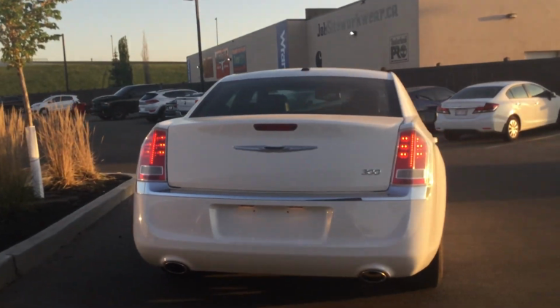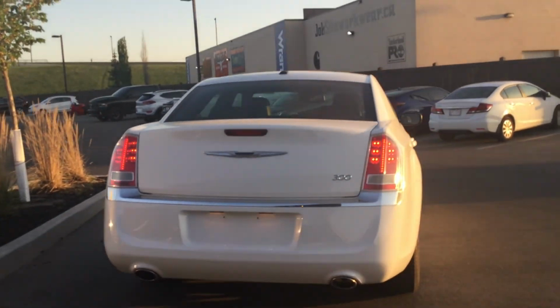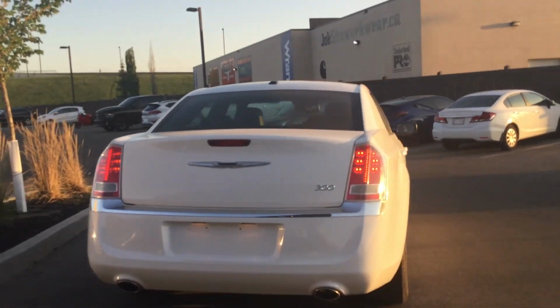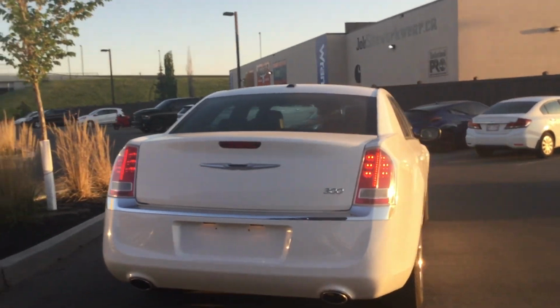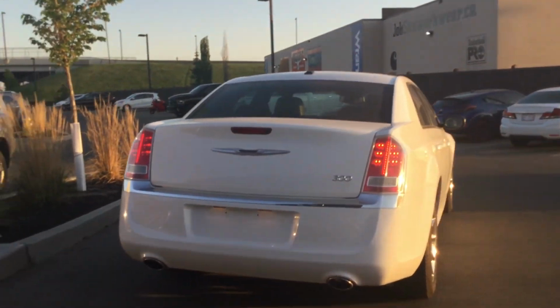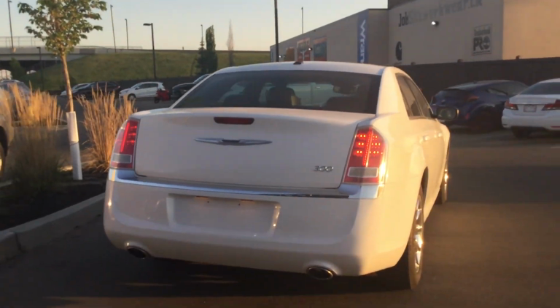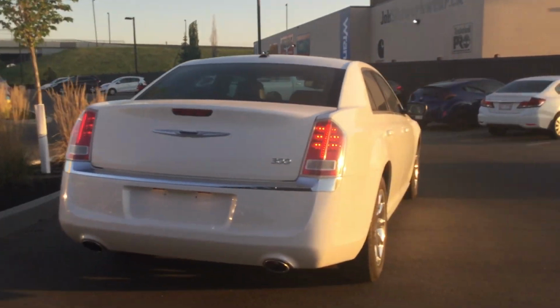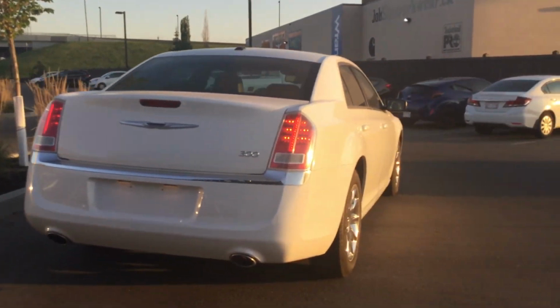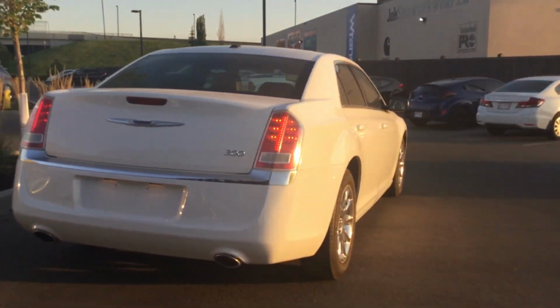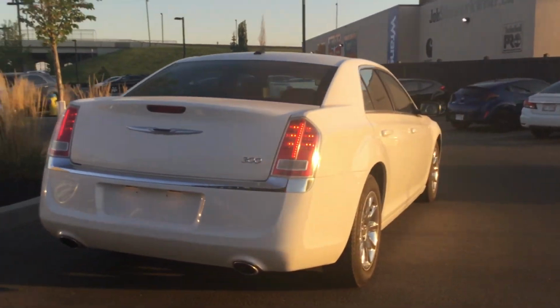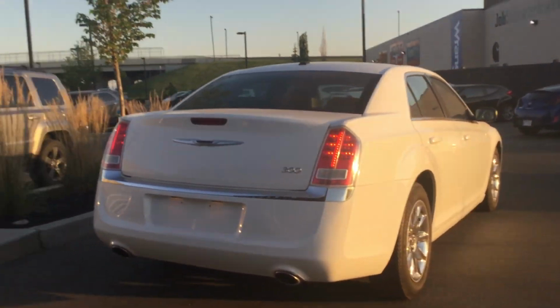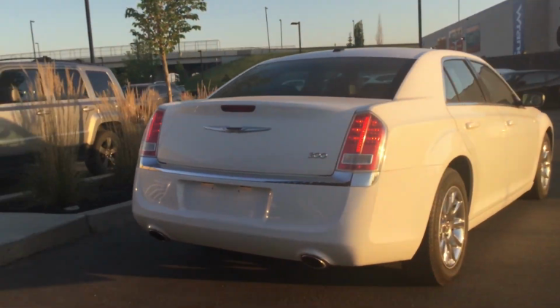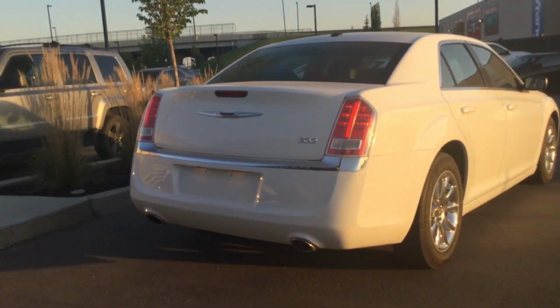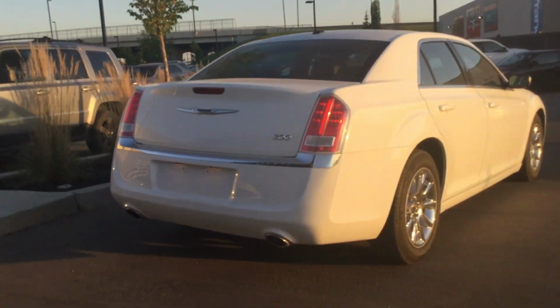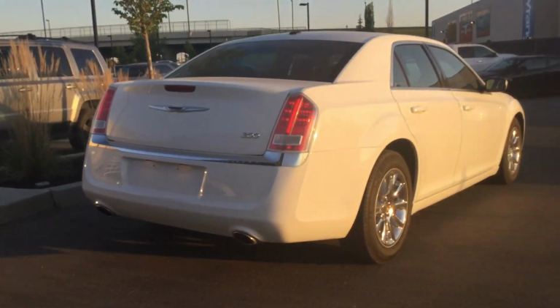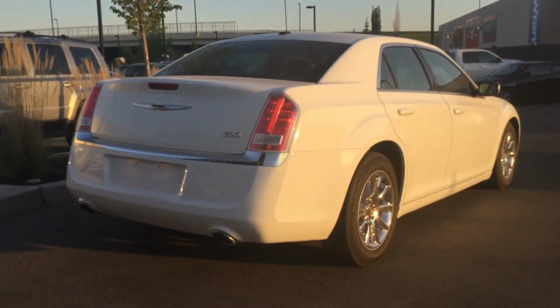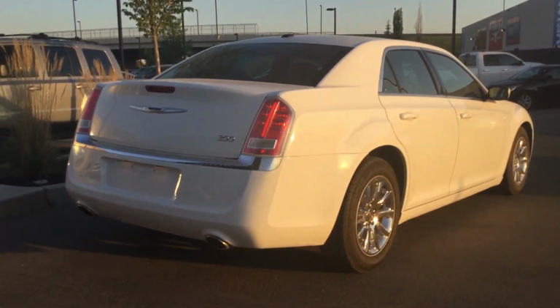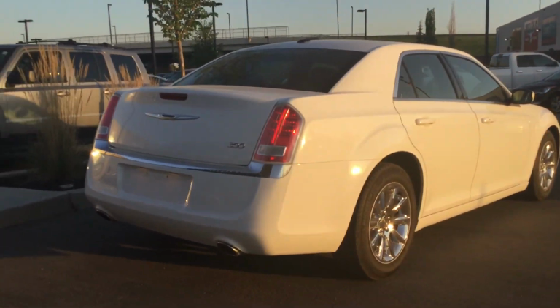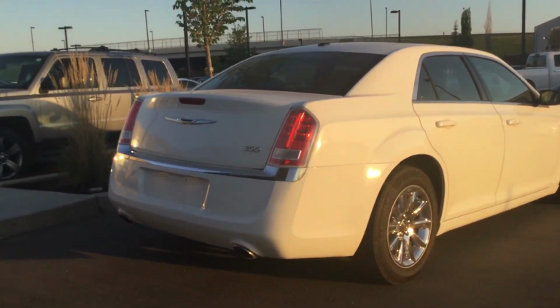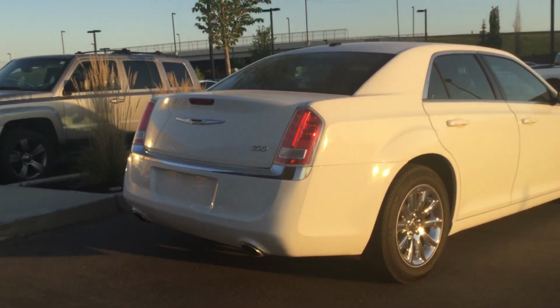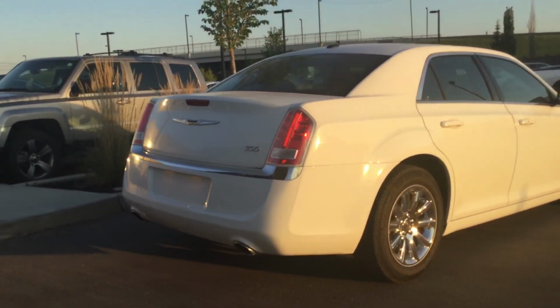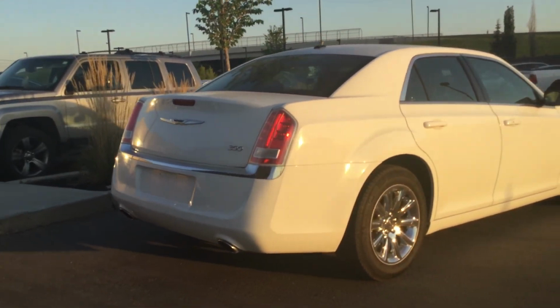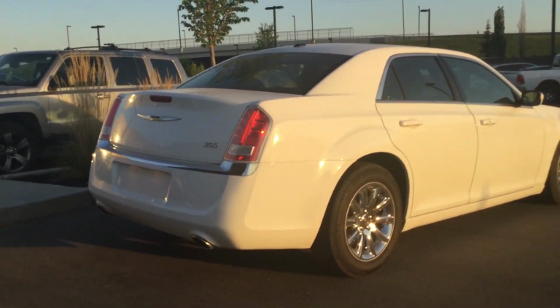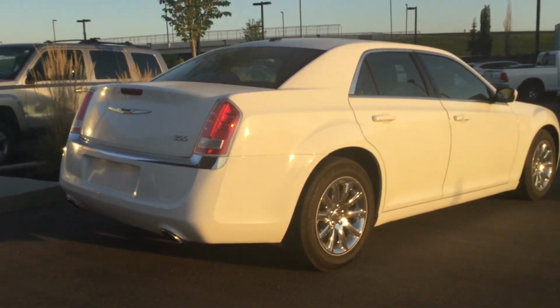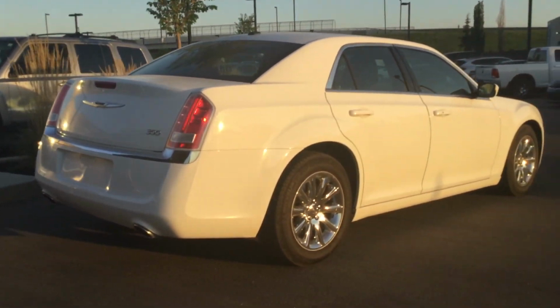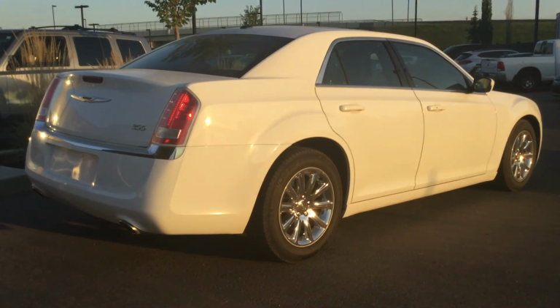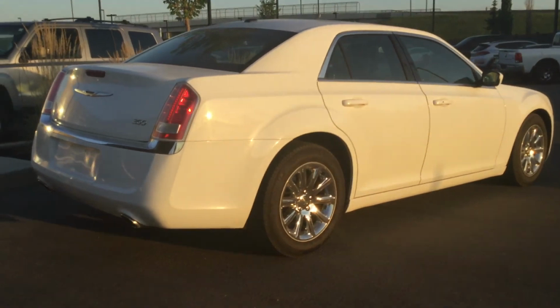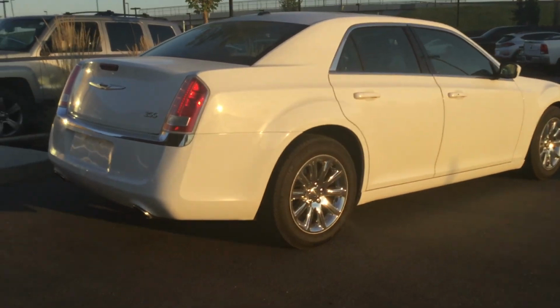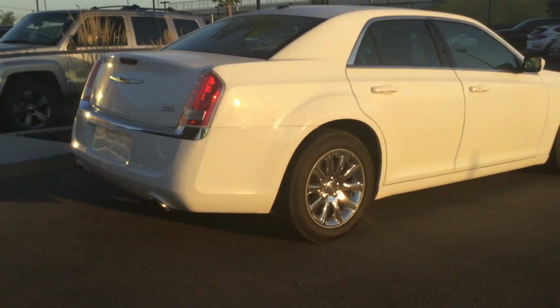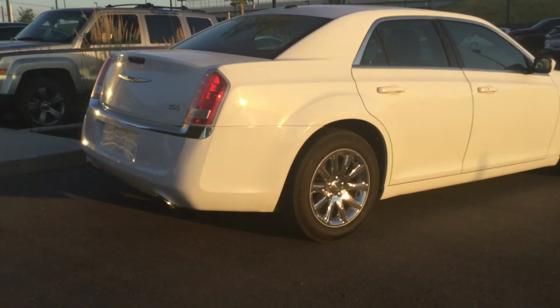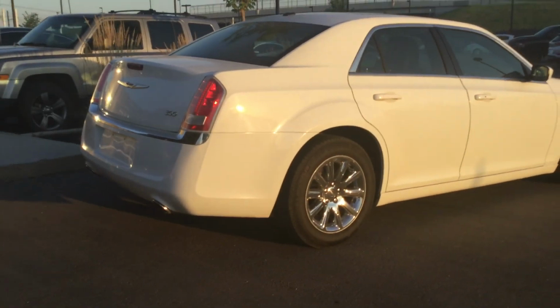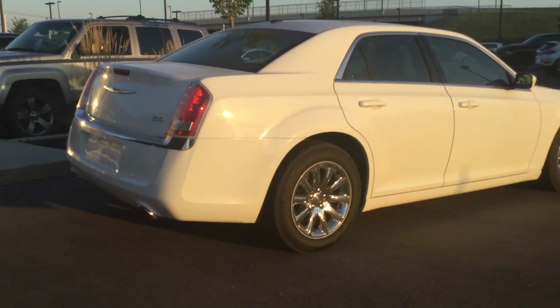I drove this one myself and it drives amazingly — it's a really smooth ride. I think you're gonna love it.